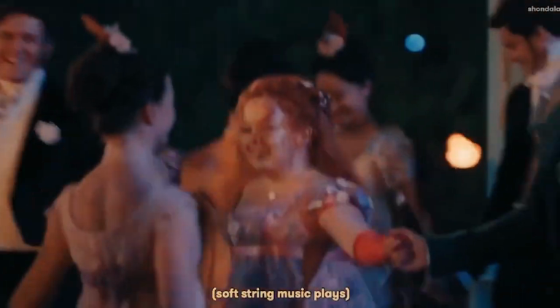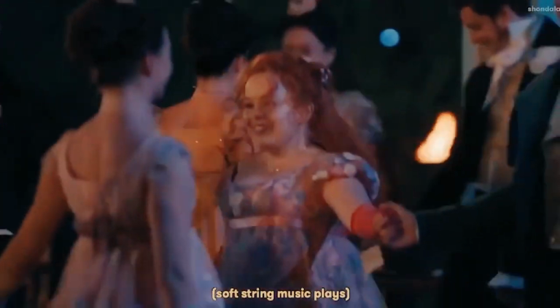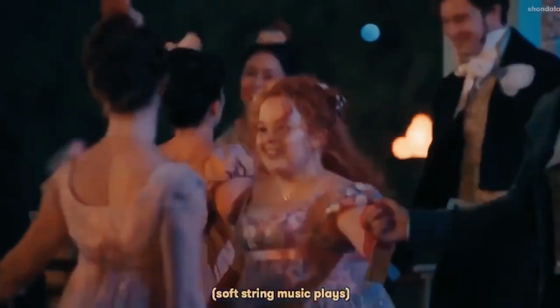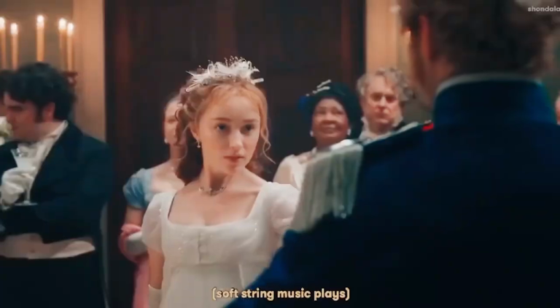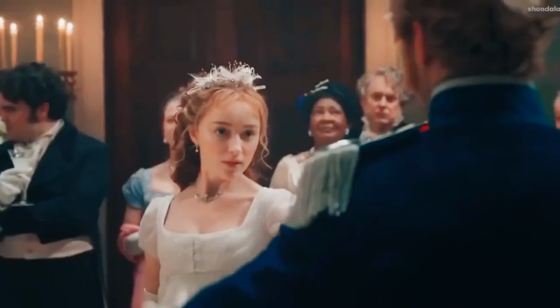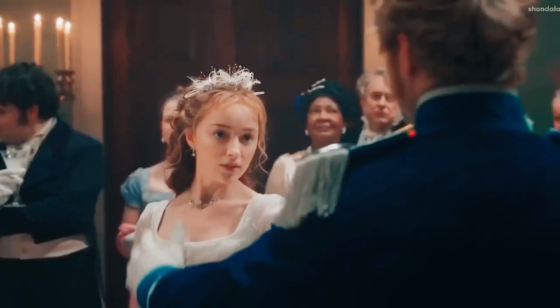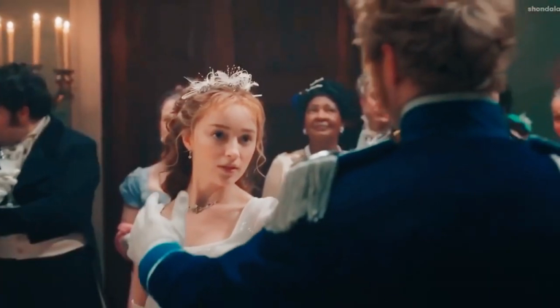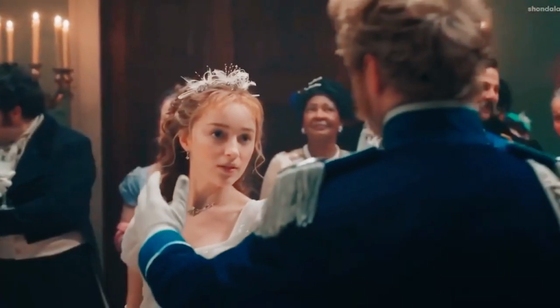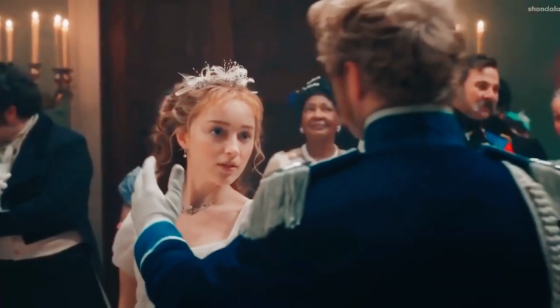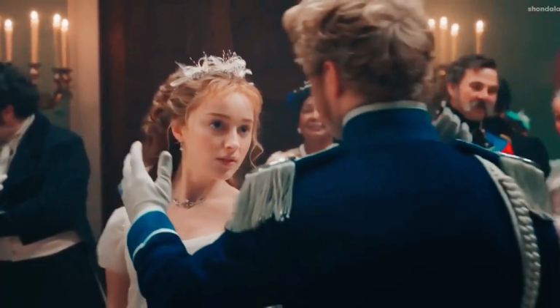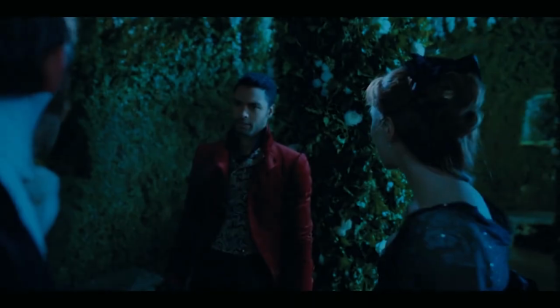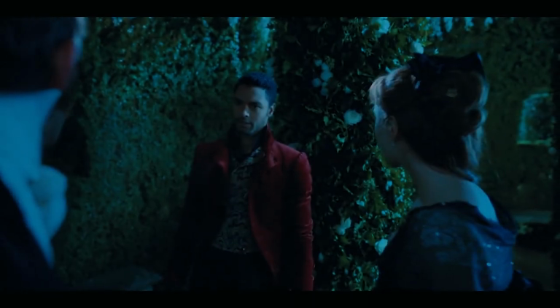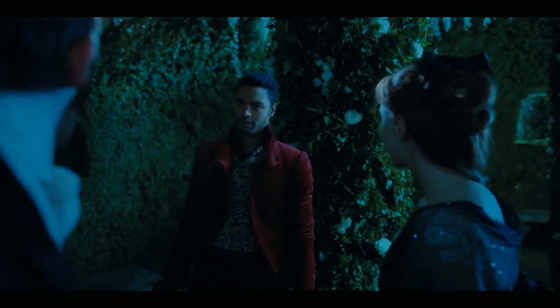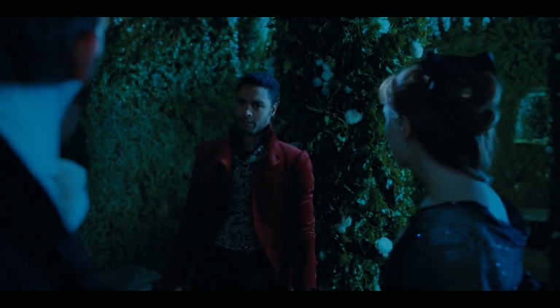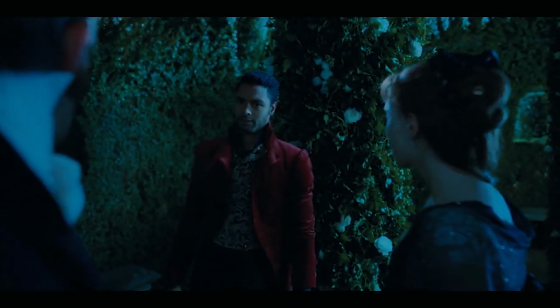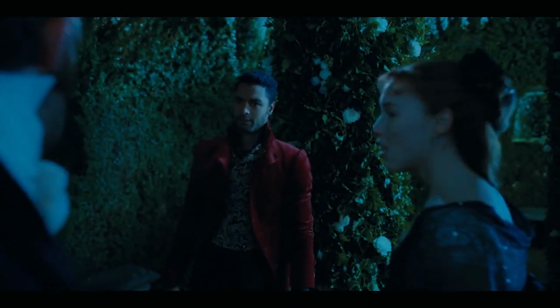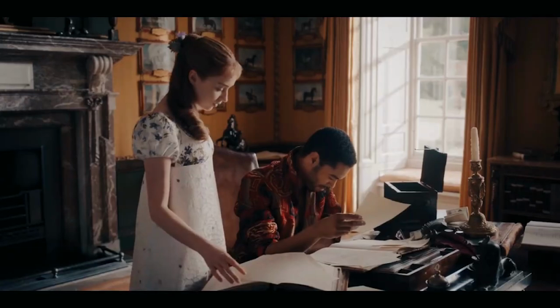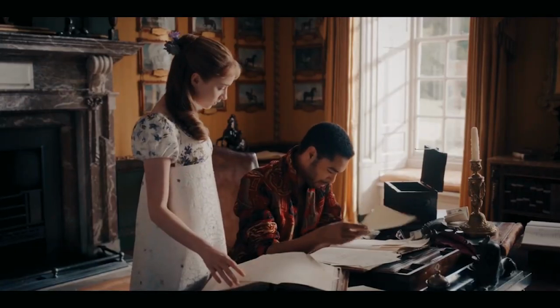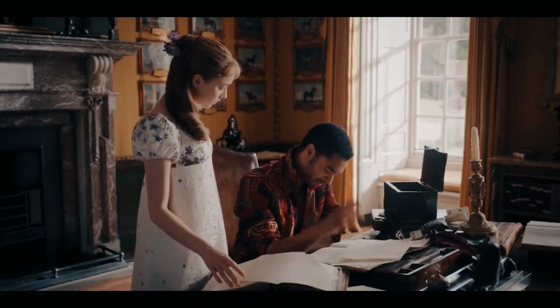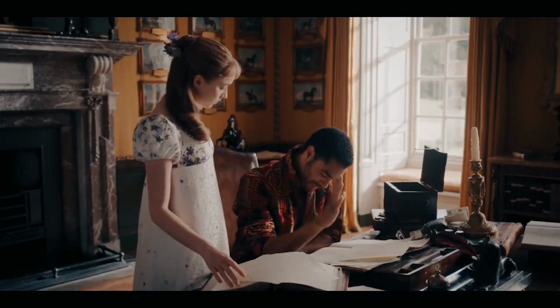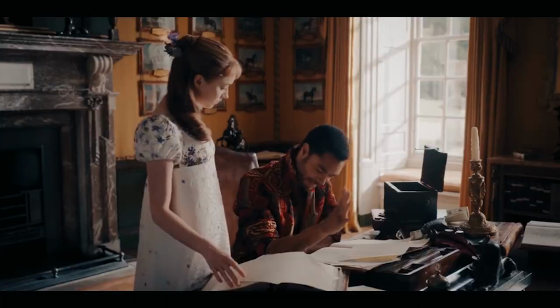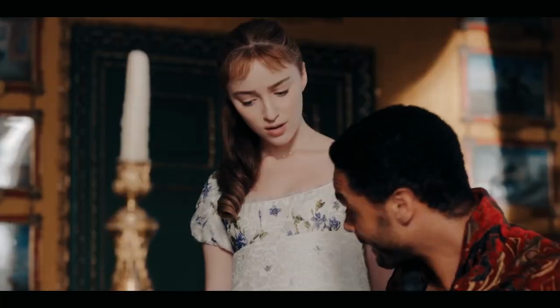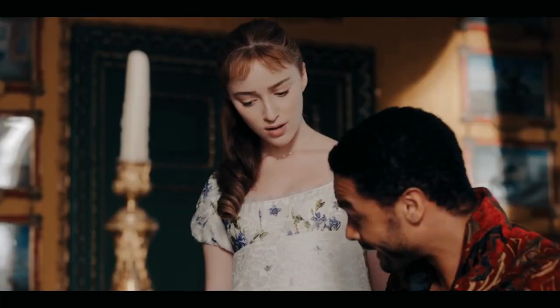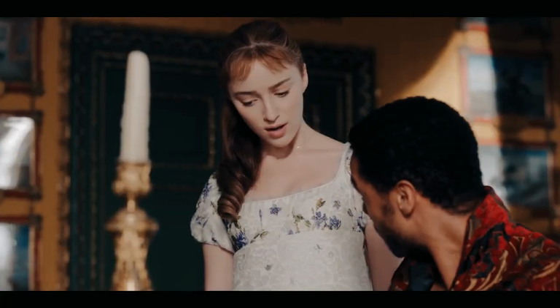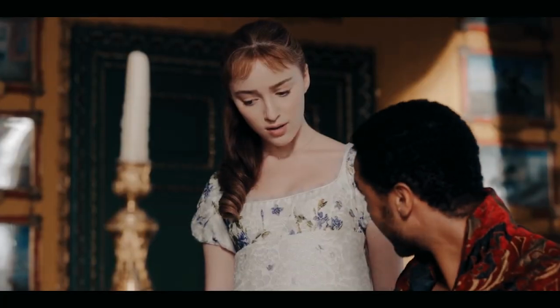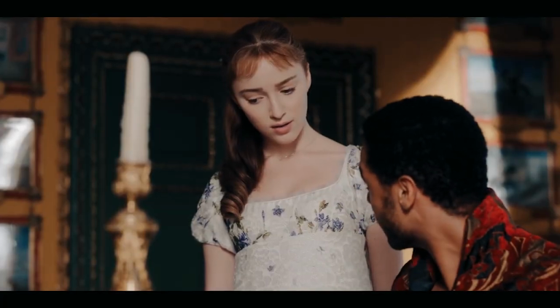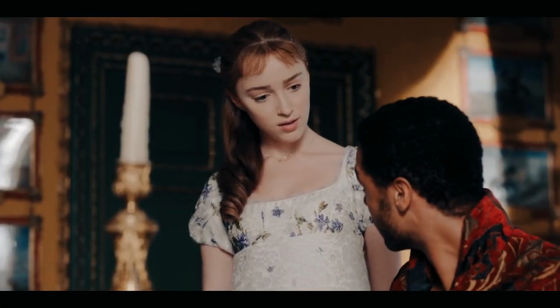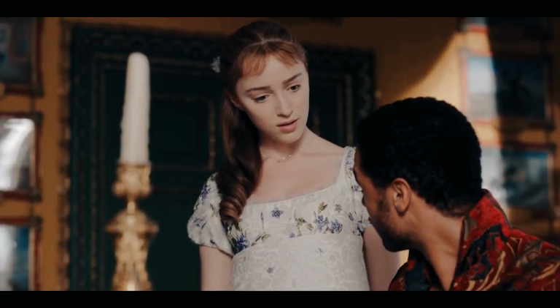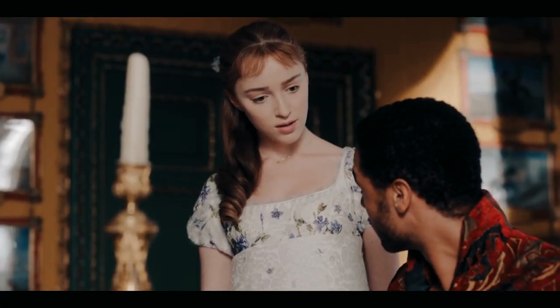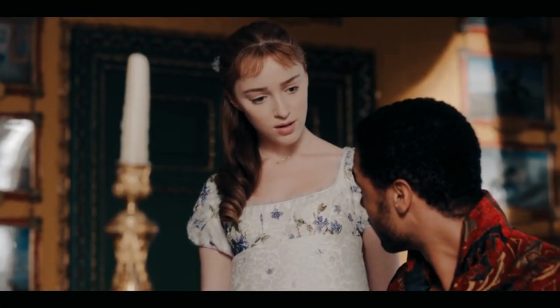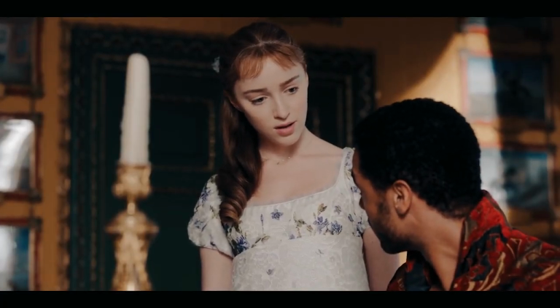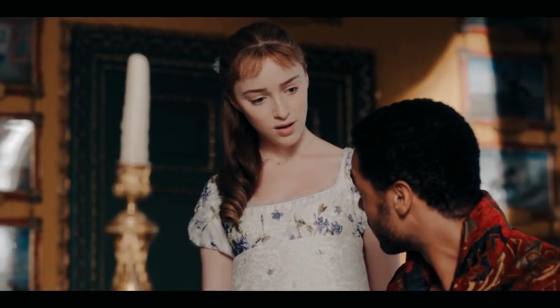Will there be nearly as many dramatic balls in season 2, which will focus on Daphne's elder brother Anthony?